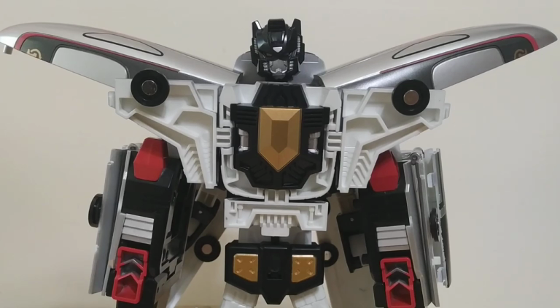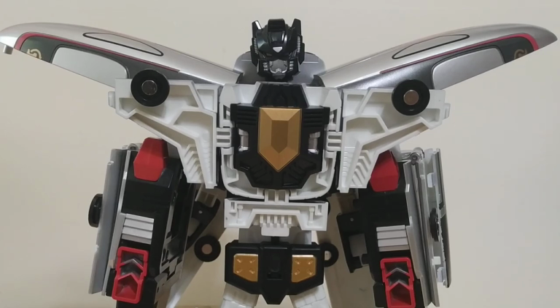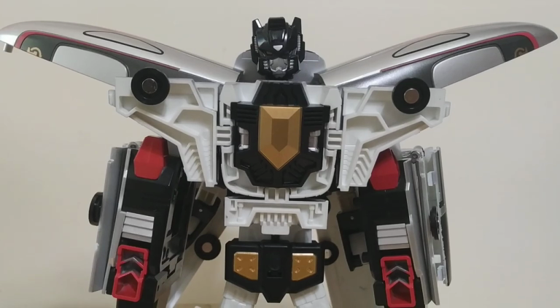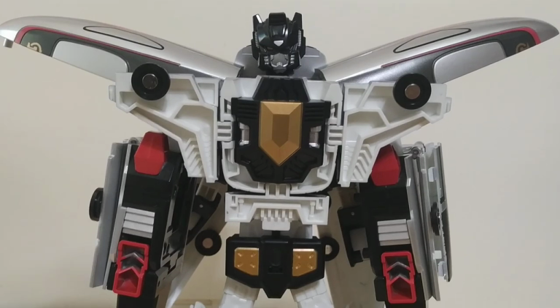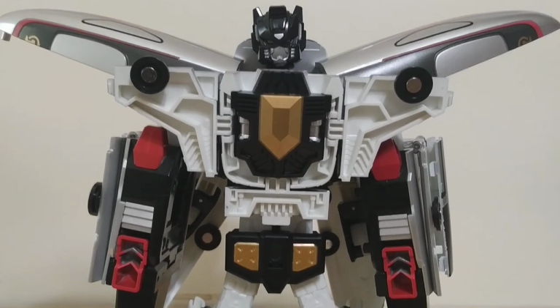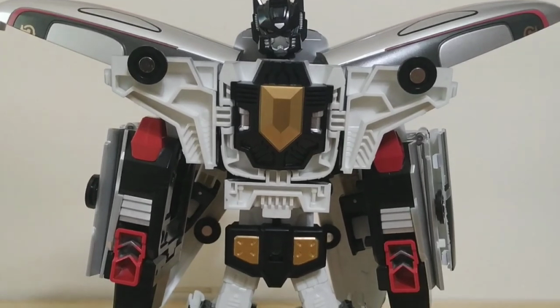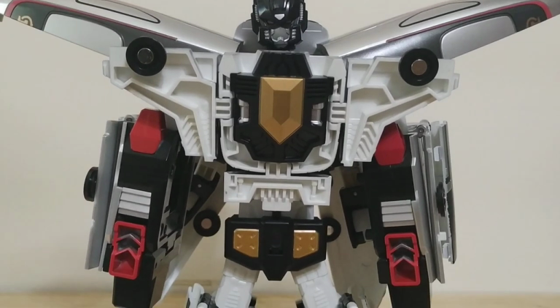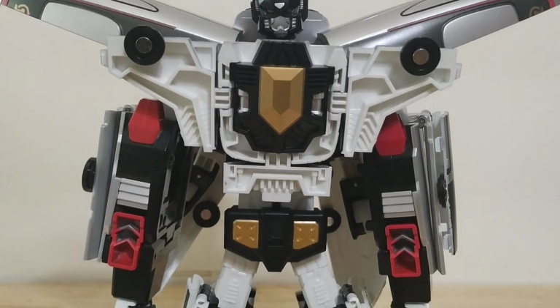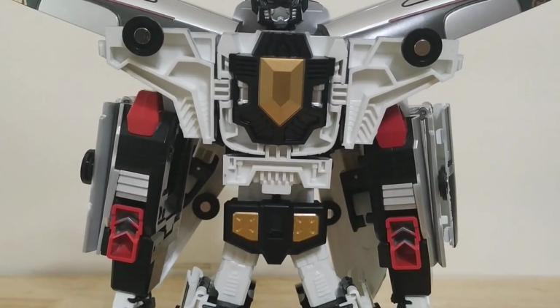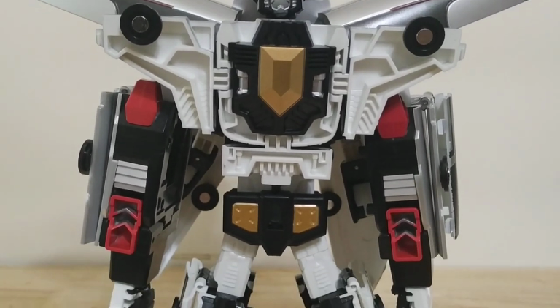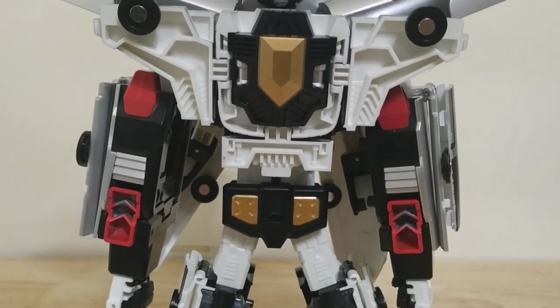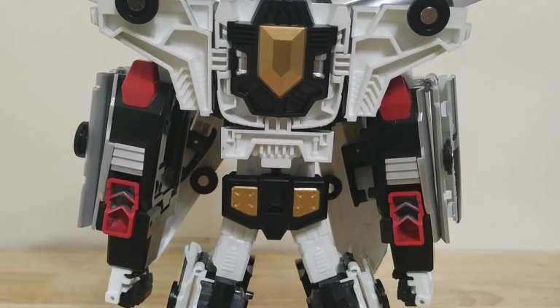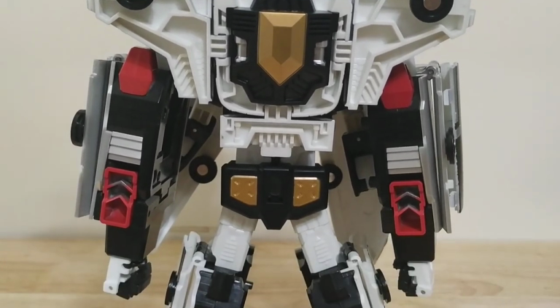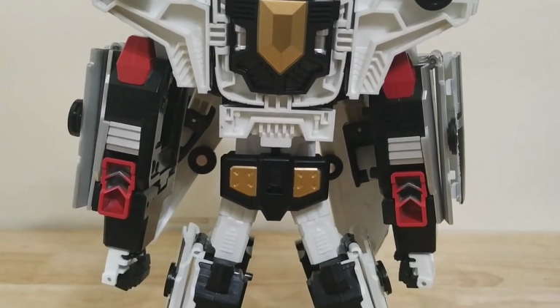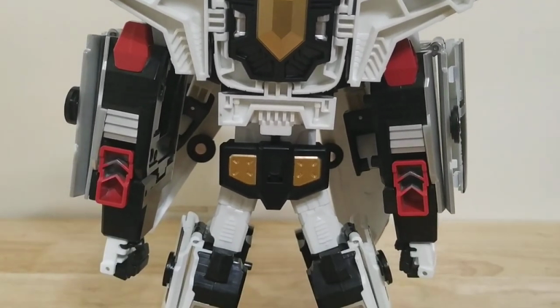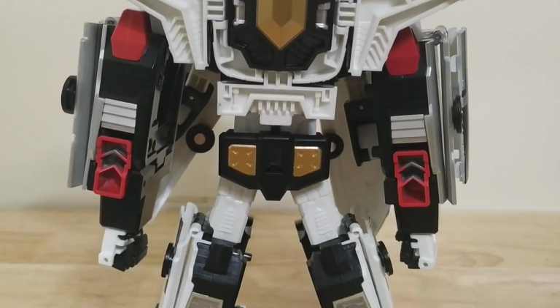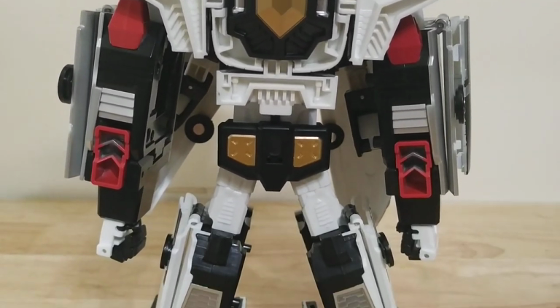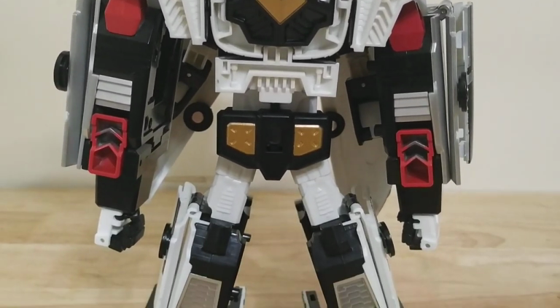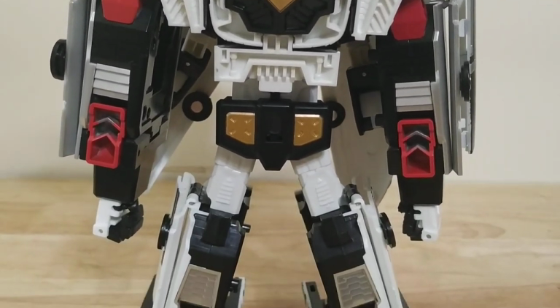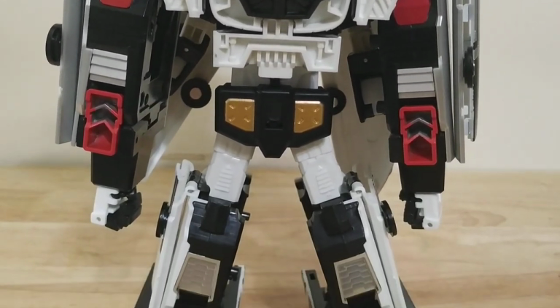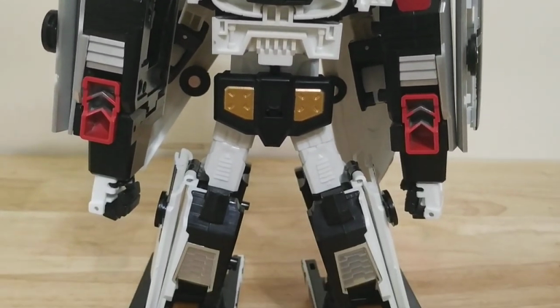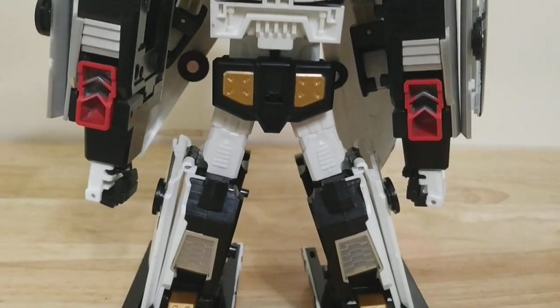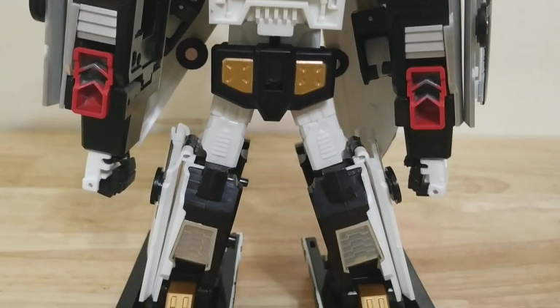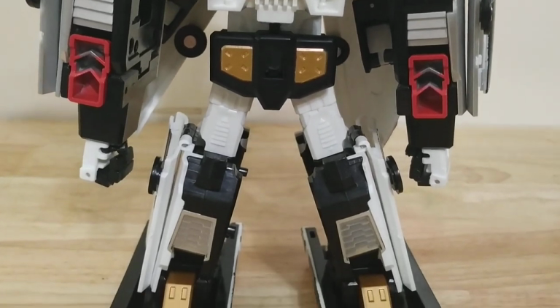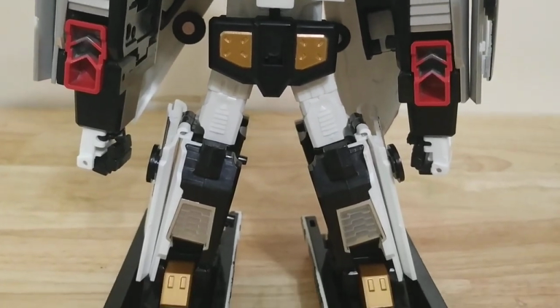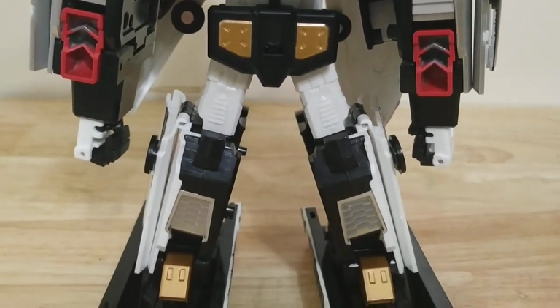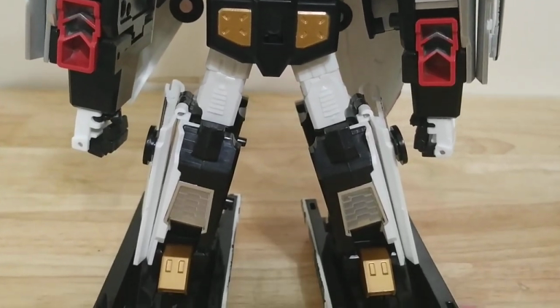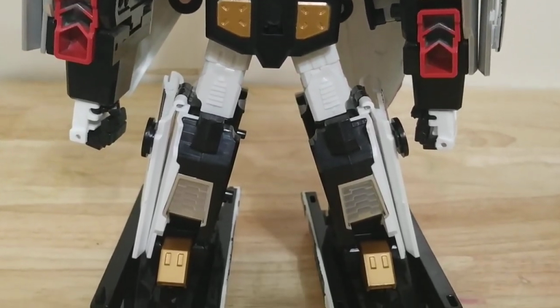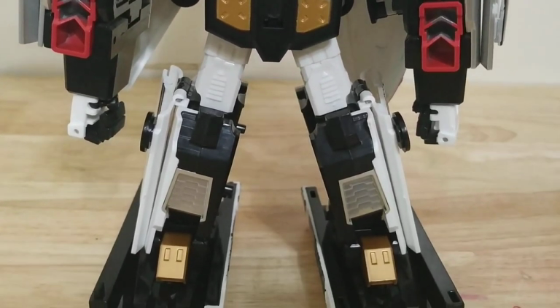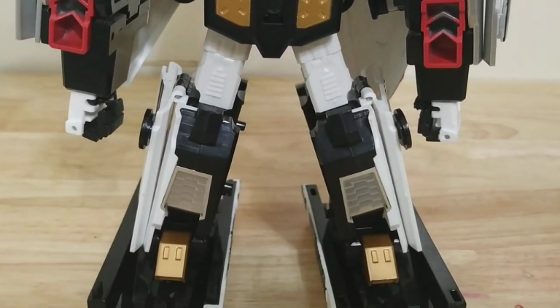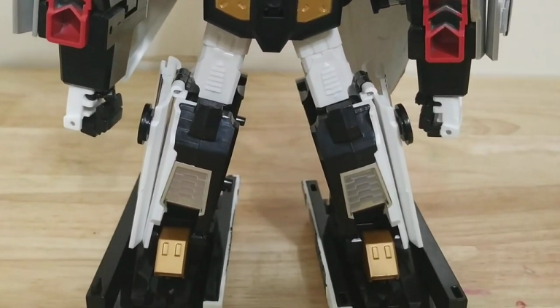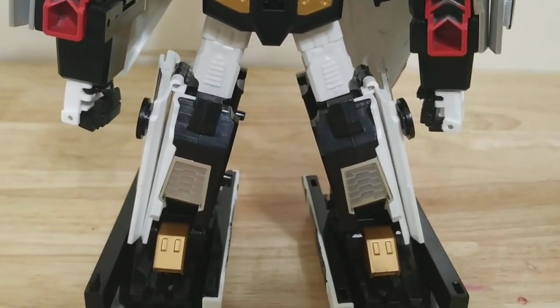Welcome to Soltron. This is the video review for High Speed Fighters by Black Mamba.